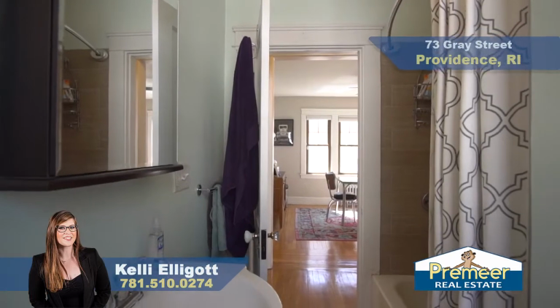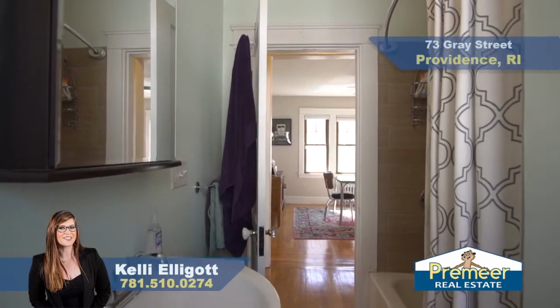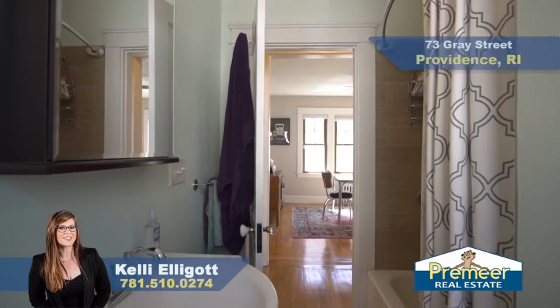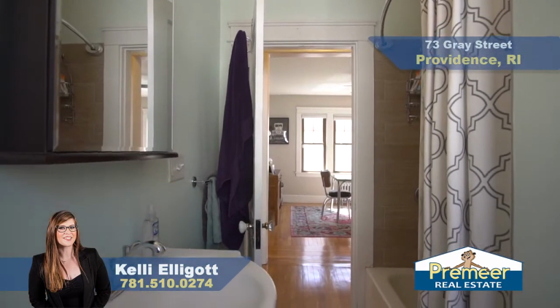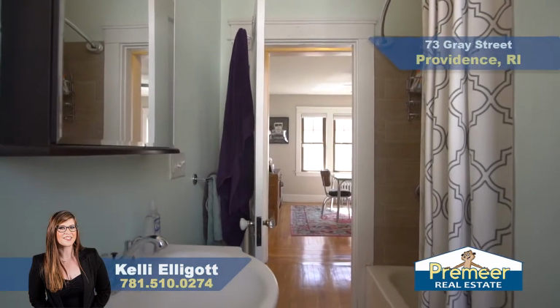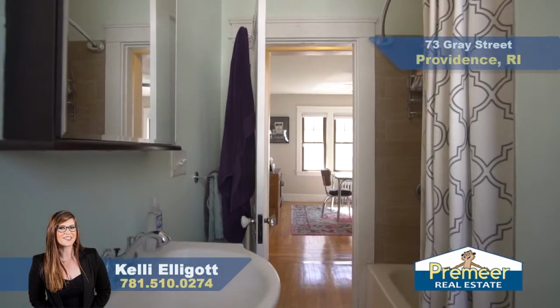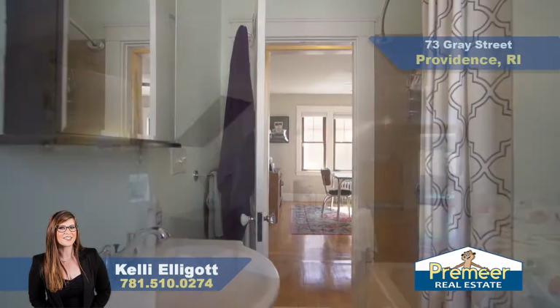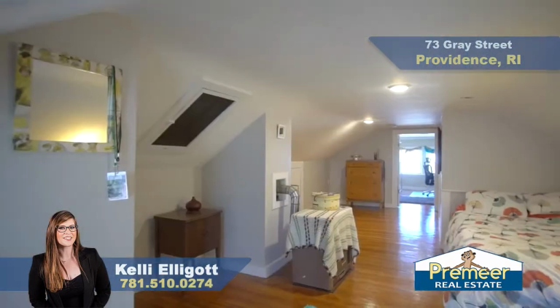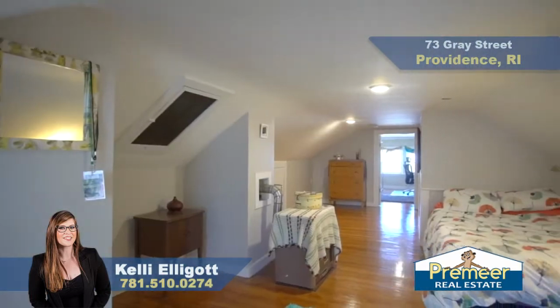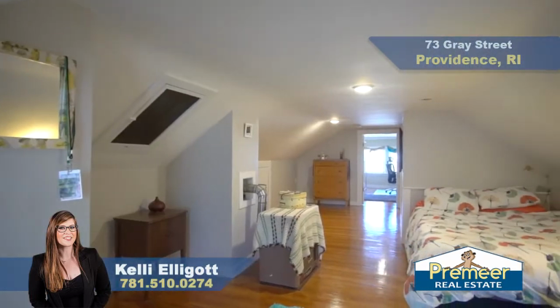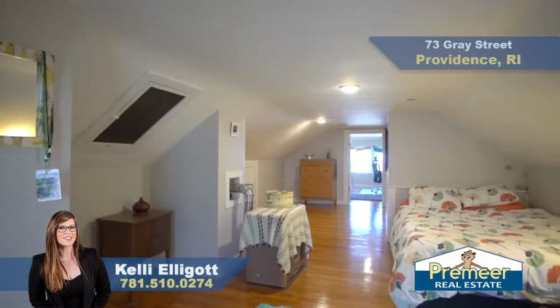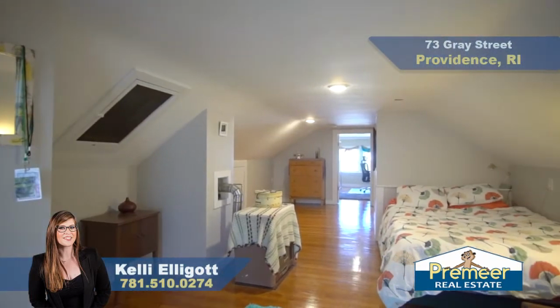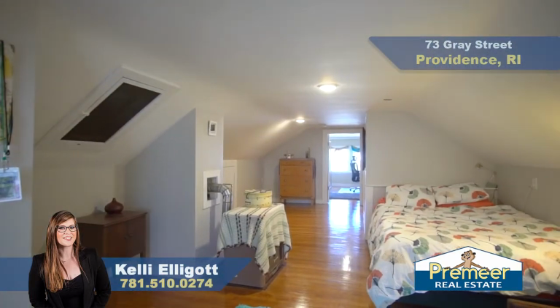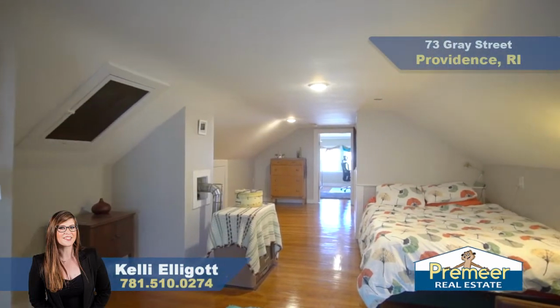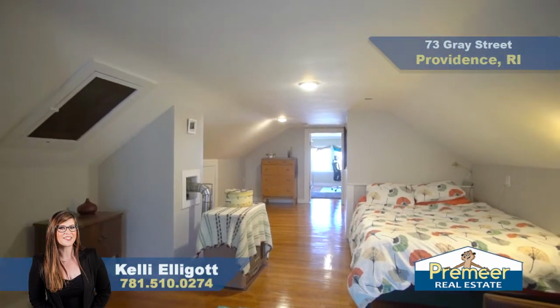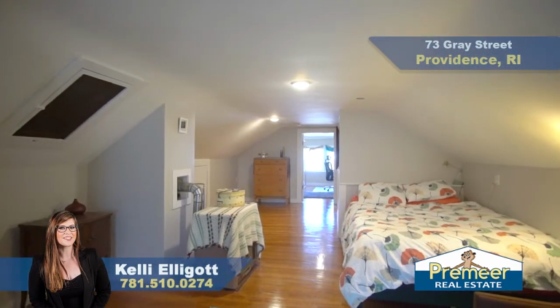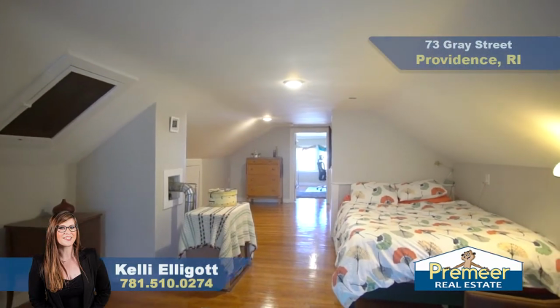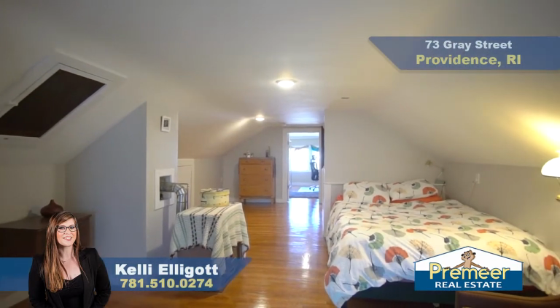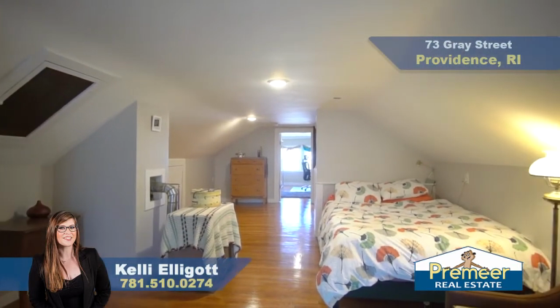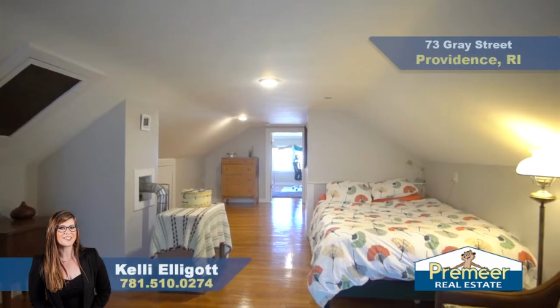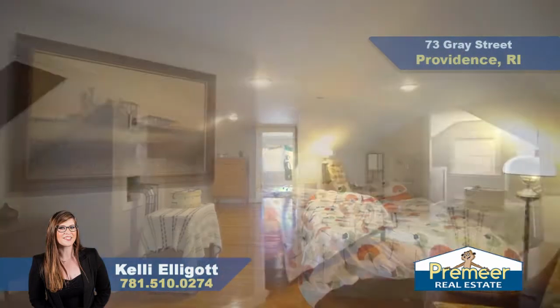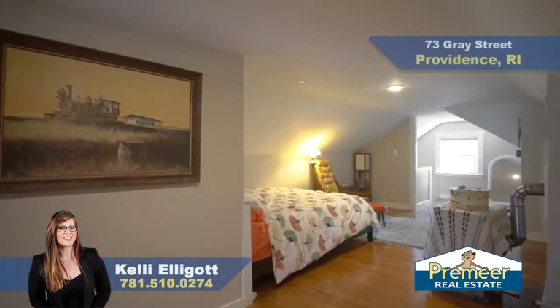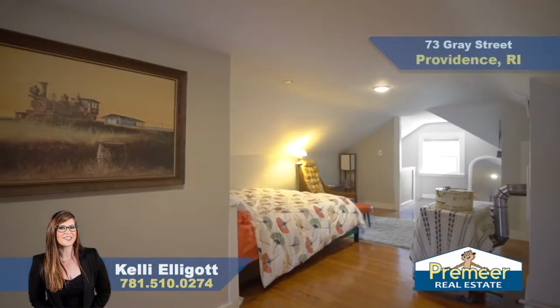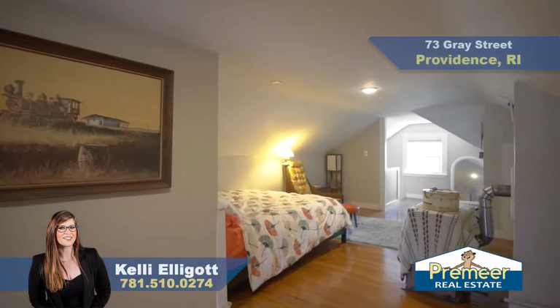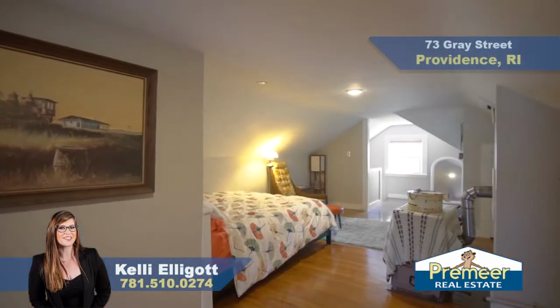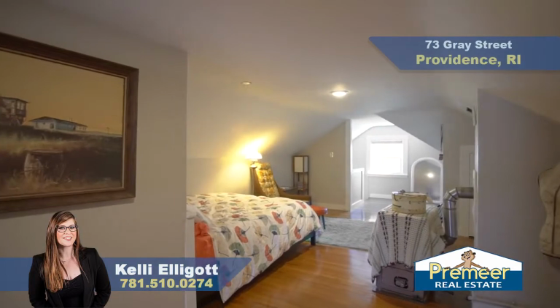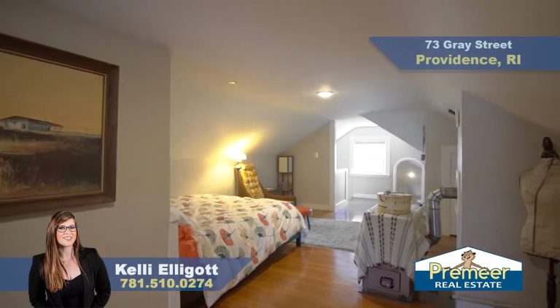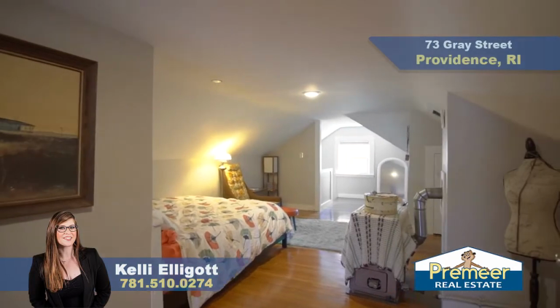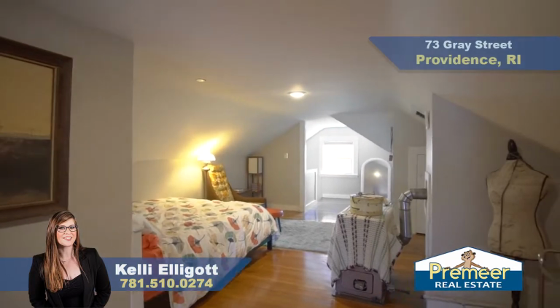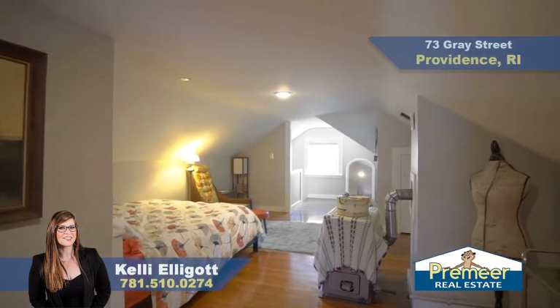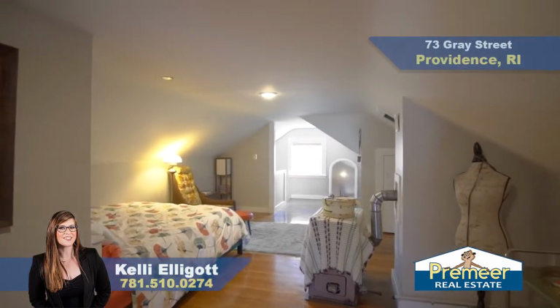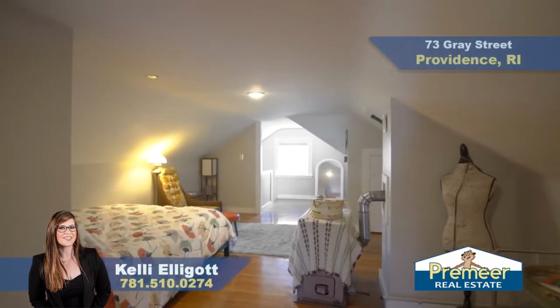And here we have our spacious master bedroom with hardwood floors, recessed lighting, and plenty of space.